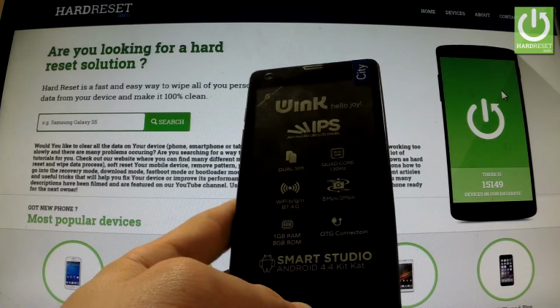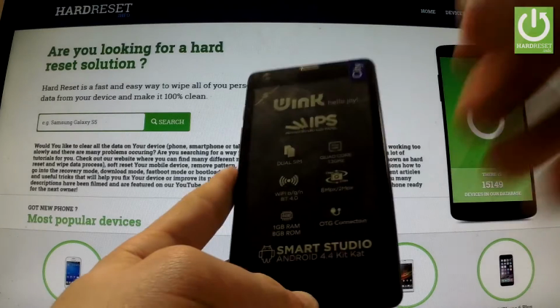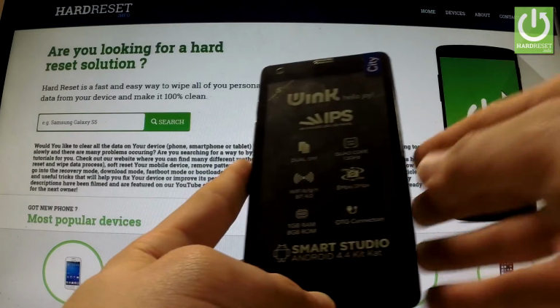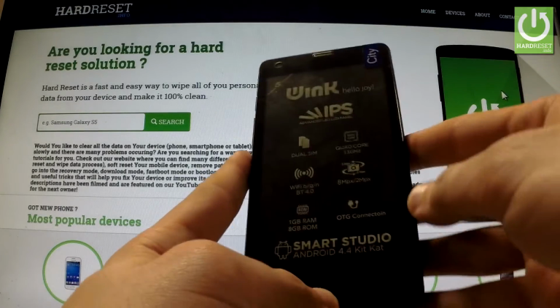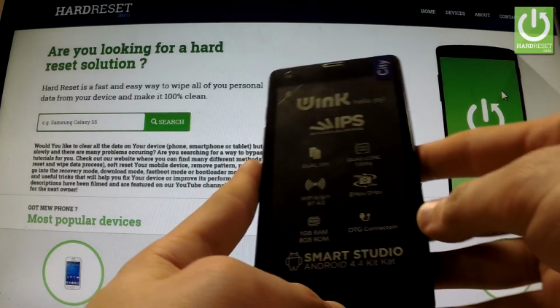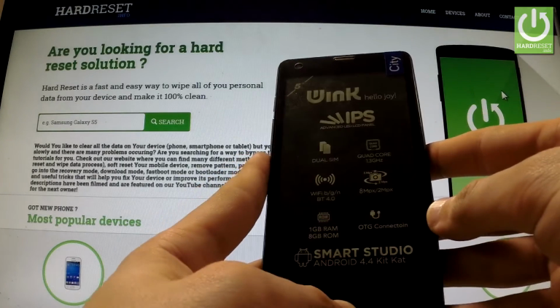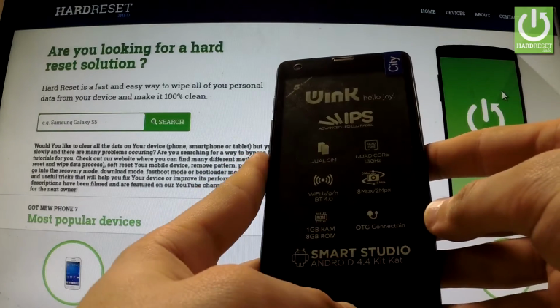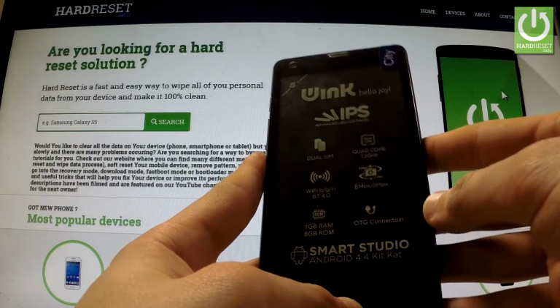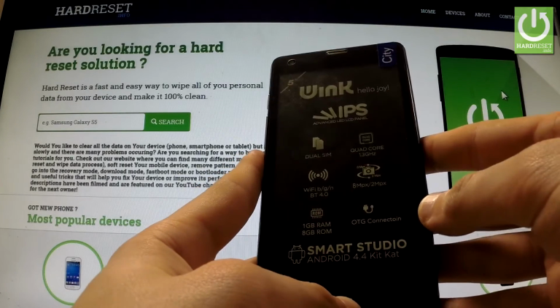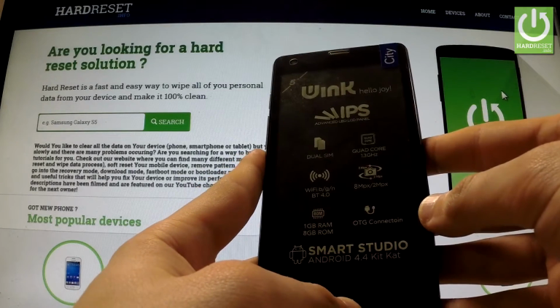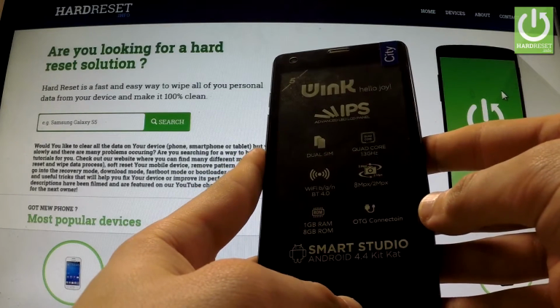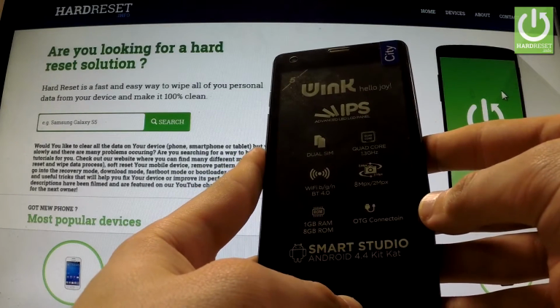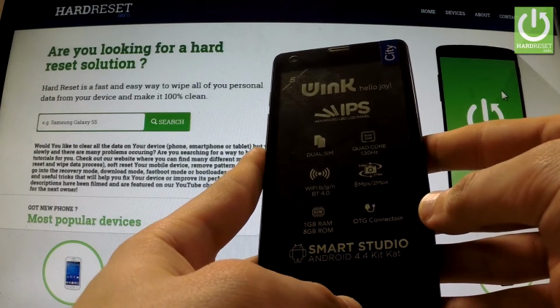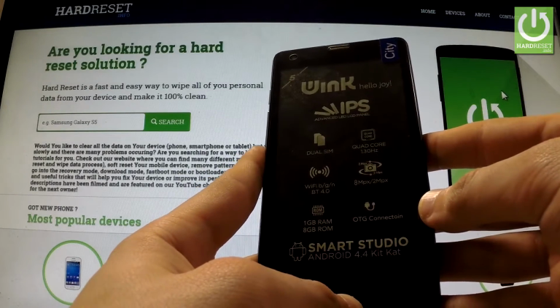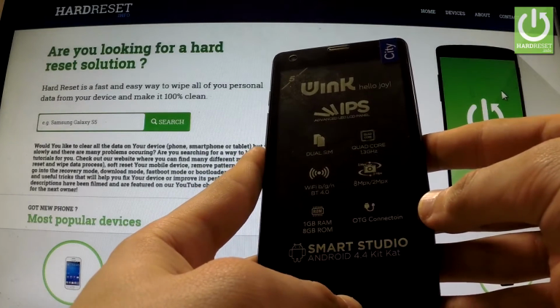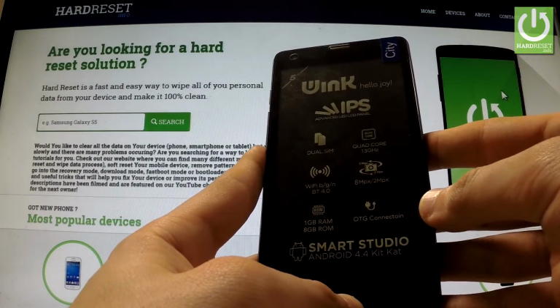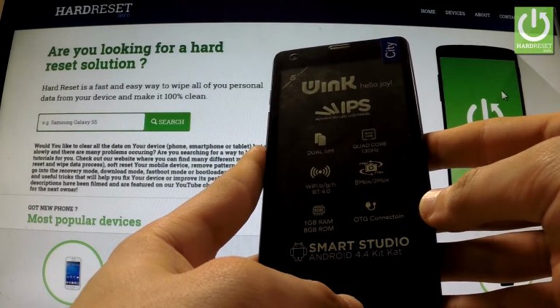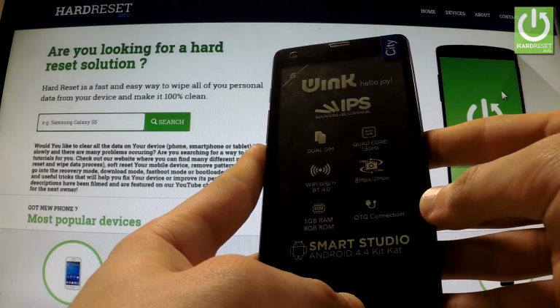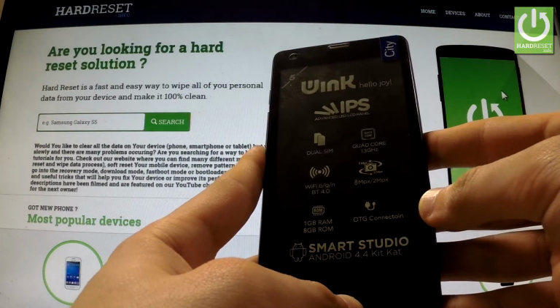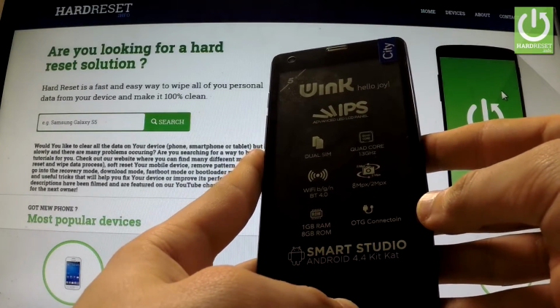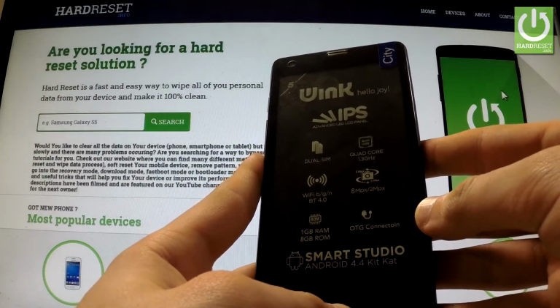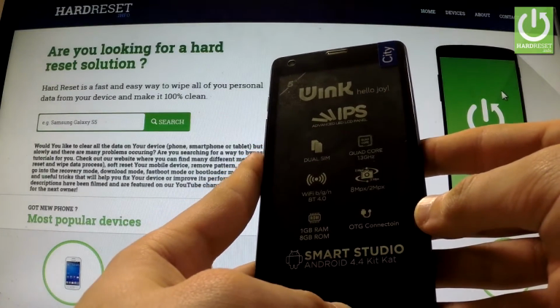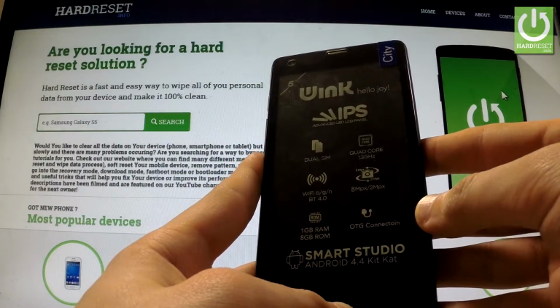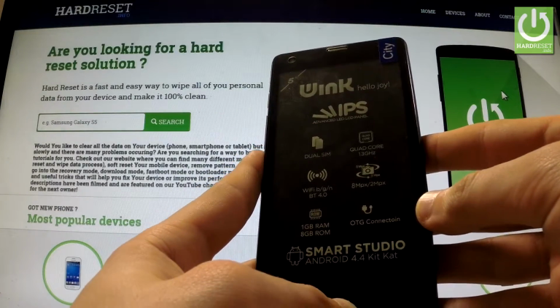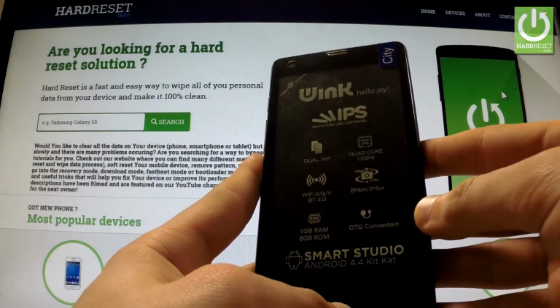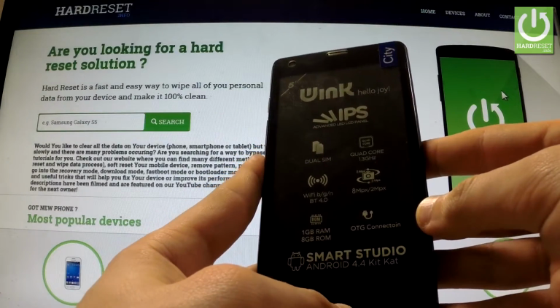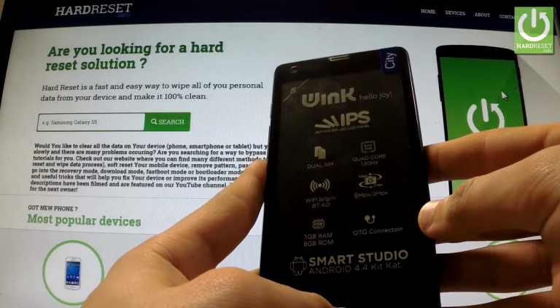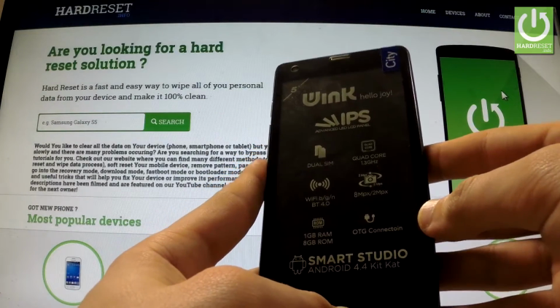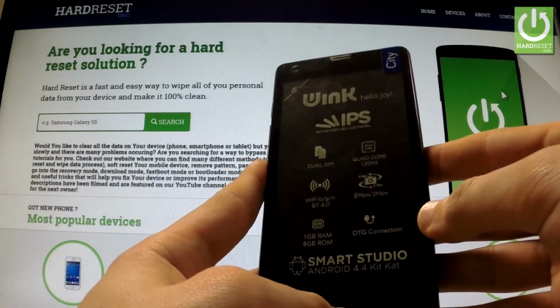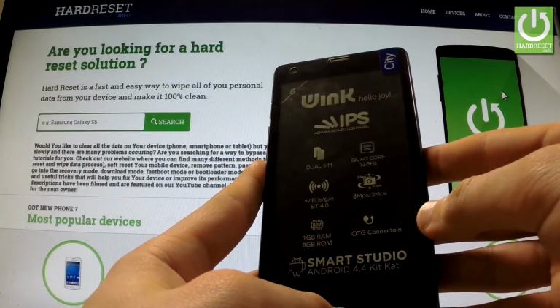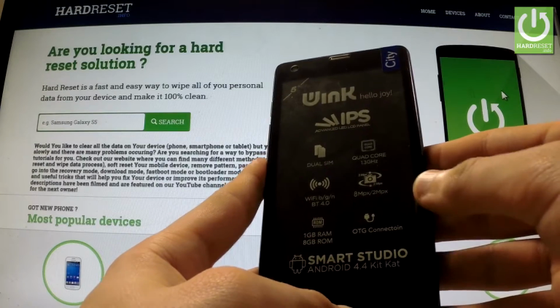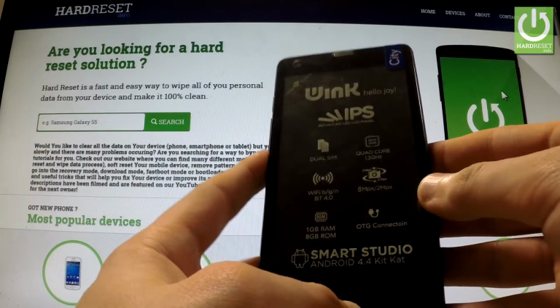Here I have Wing City and let me show you how to accomplish a hard reset operation on this device by using settings.